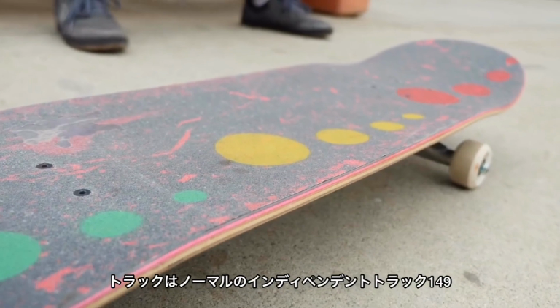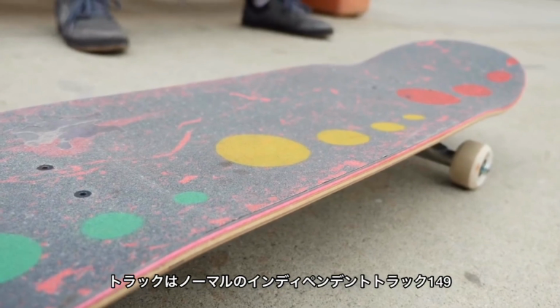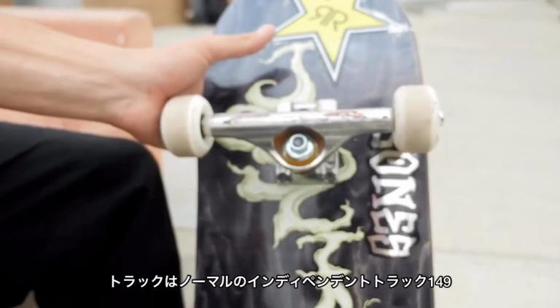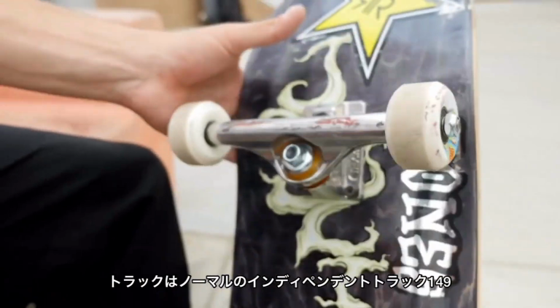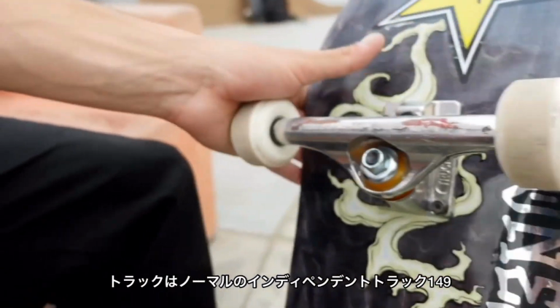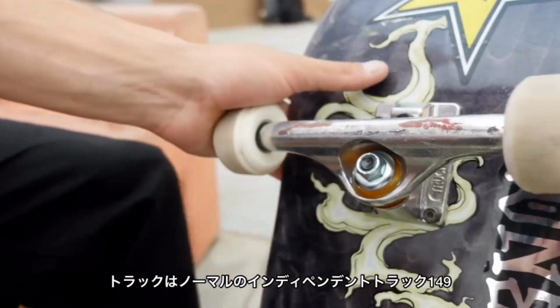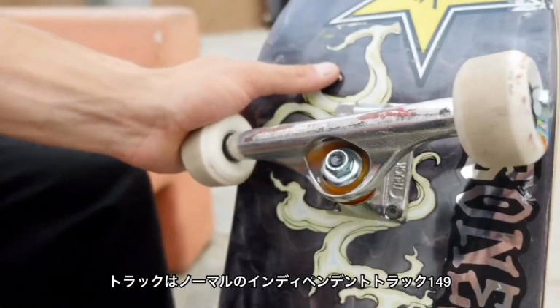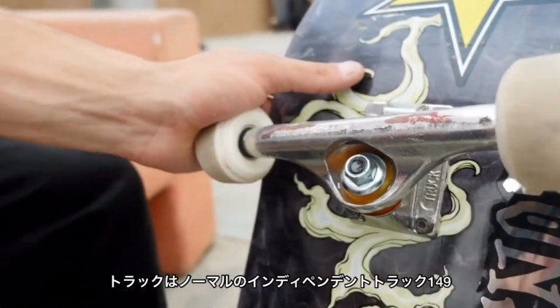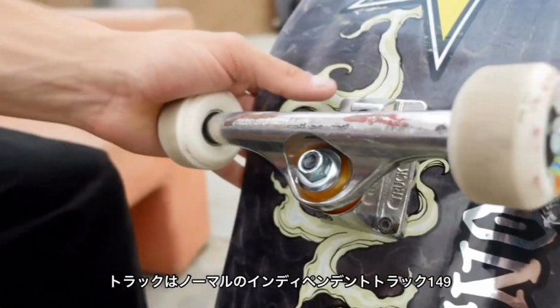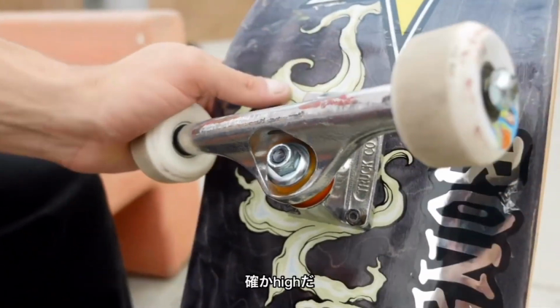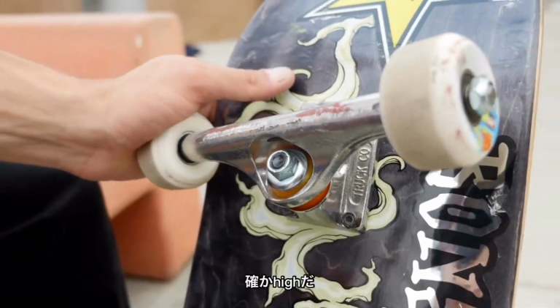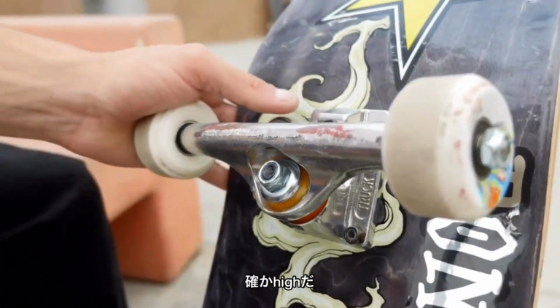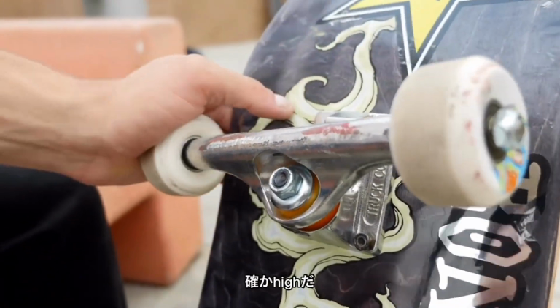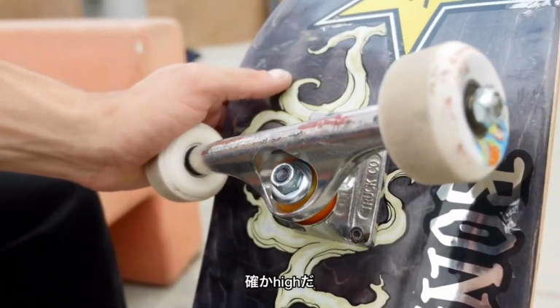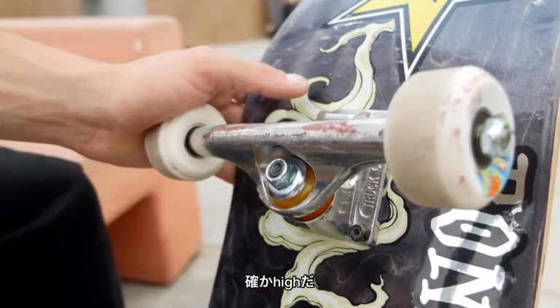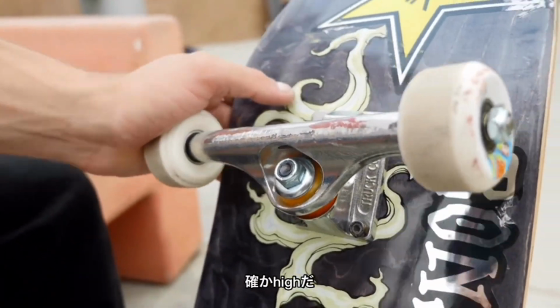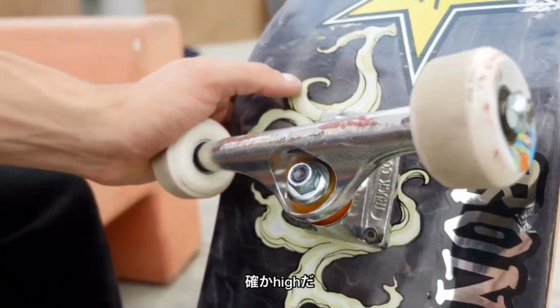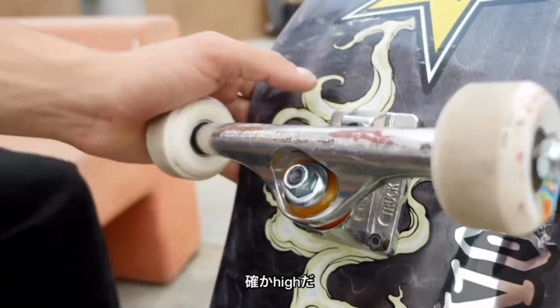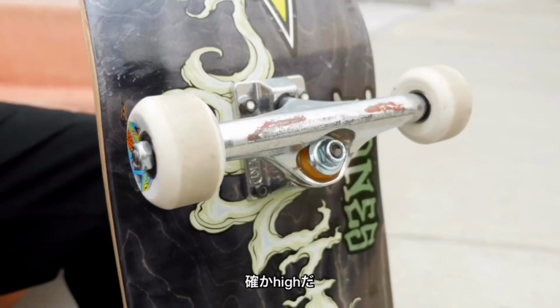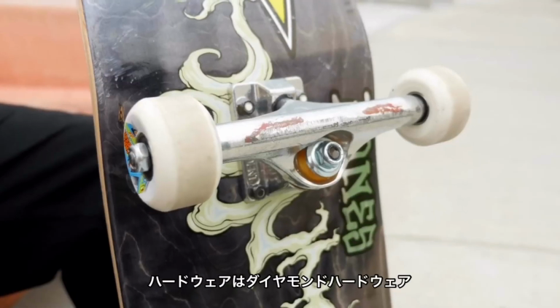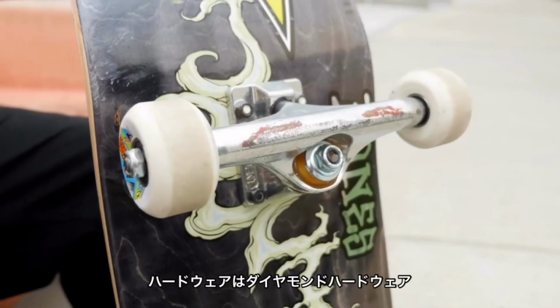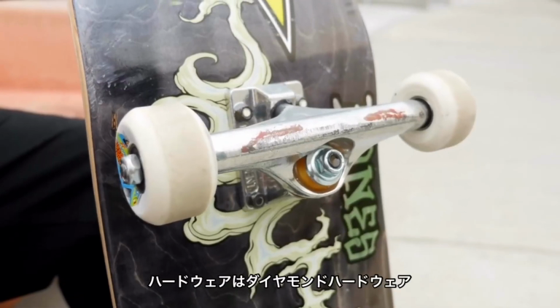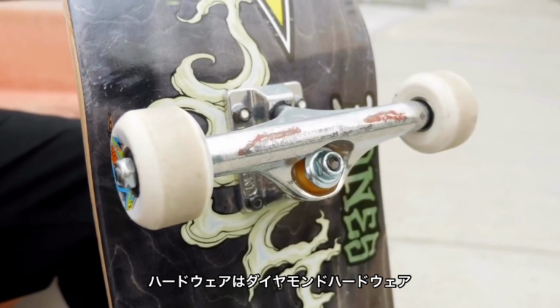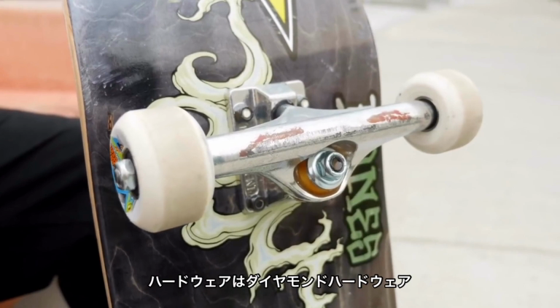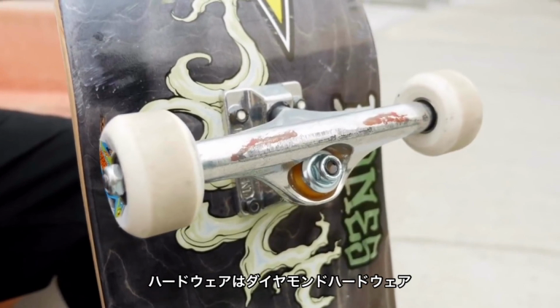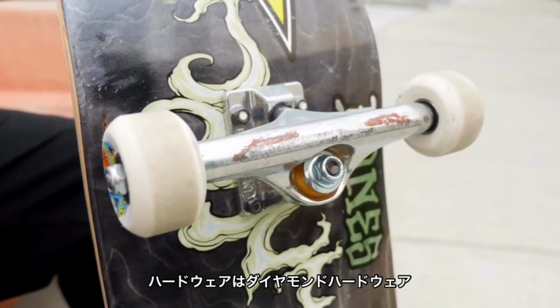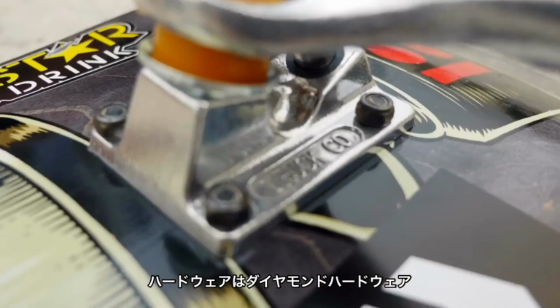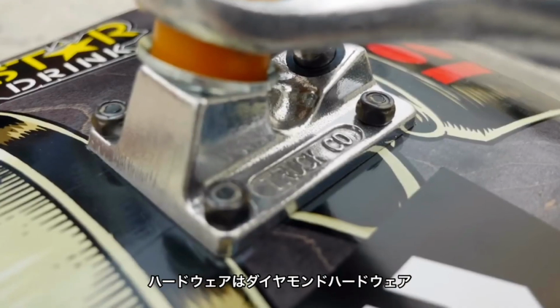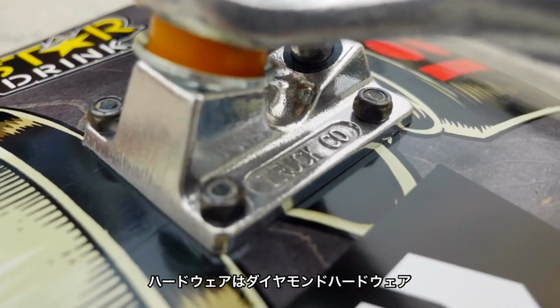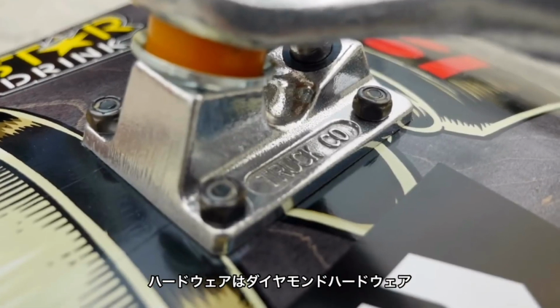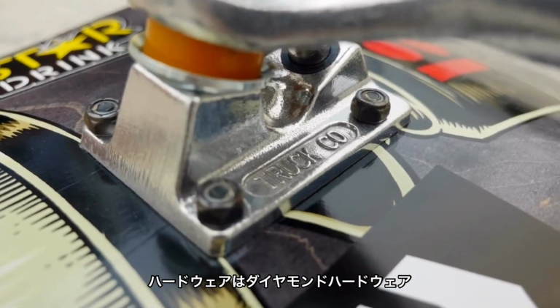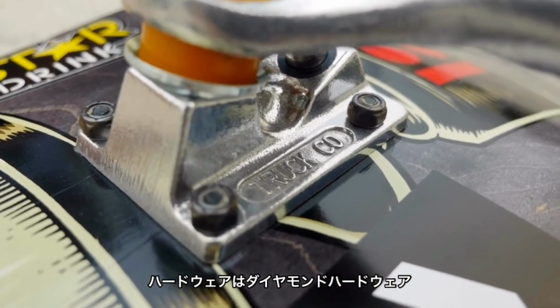Trucks are just normal Indy's 149s — Highs, I believe. Hardware is Diamond hardware. Holds them together.